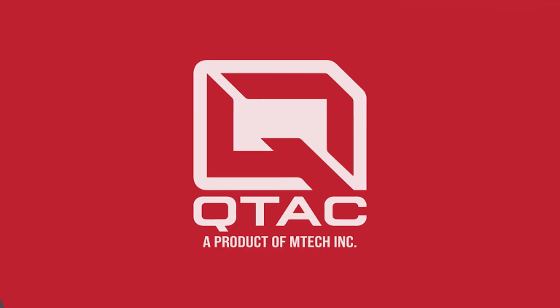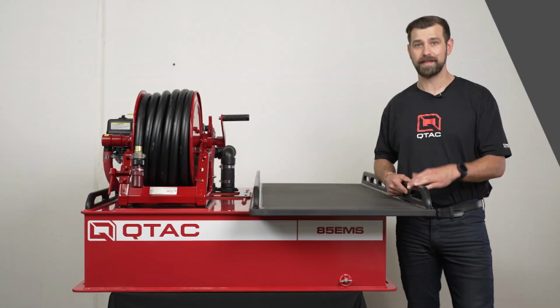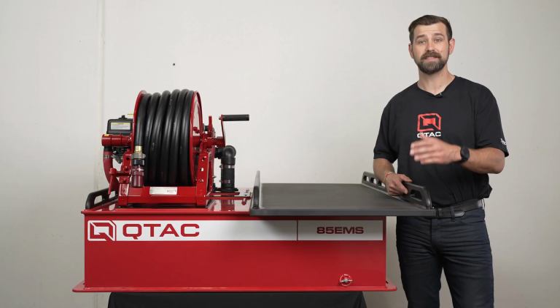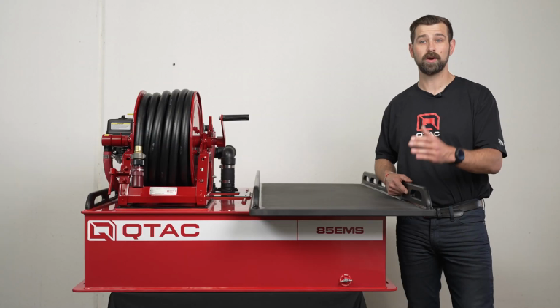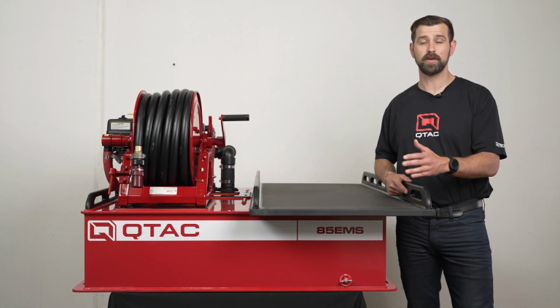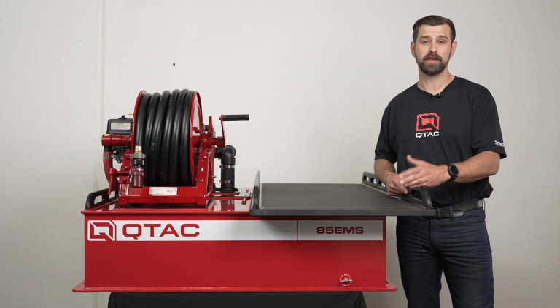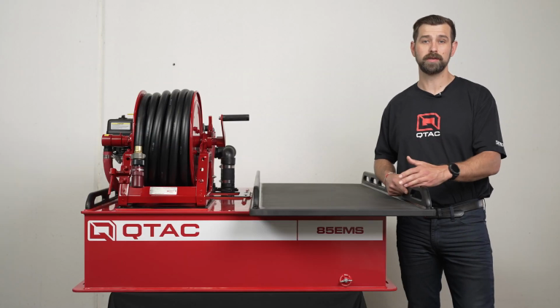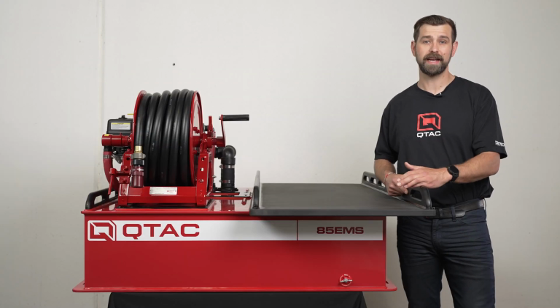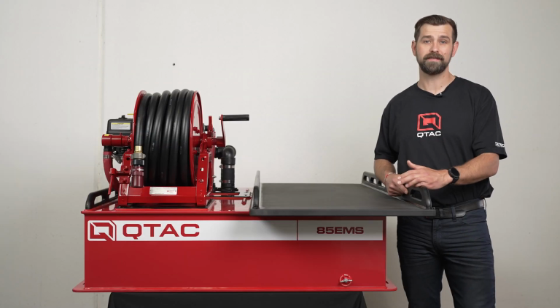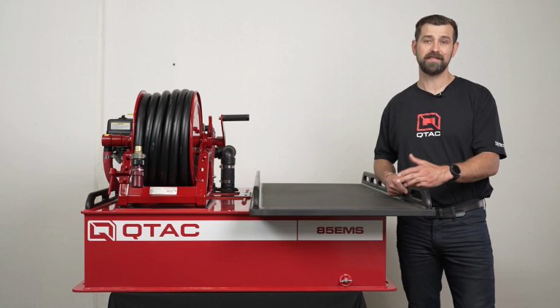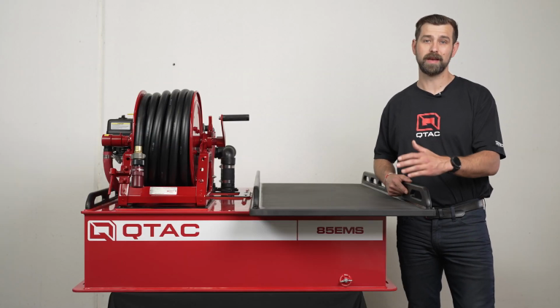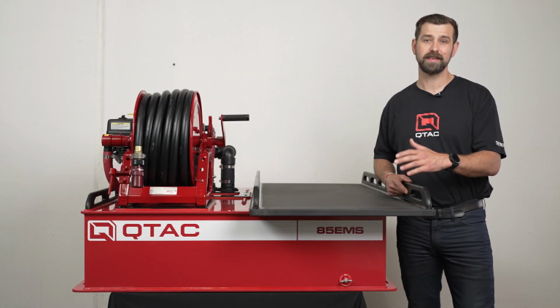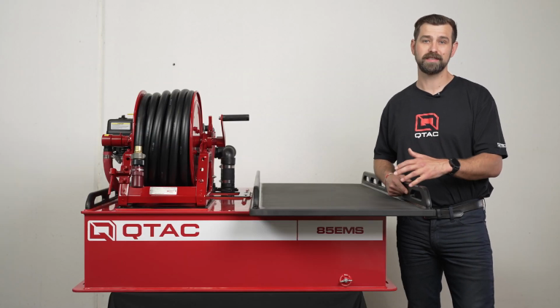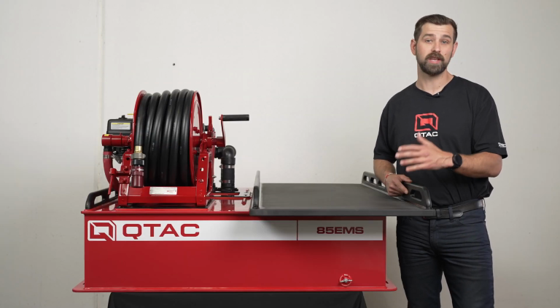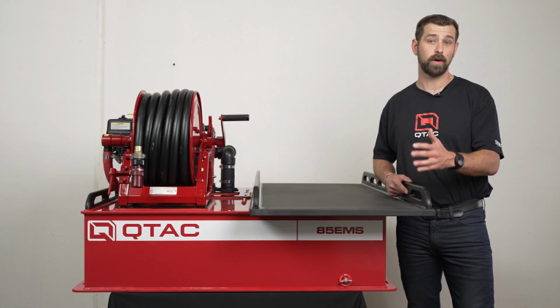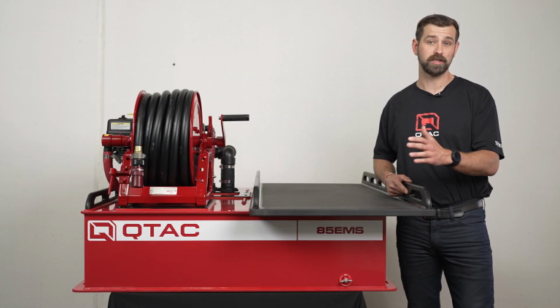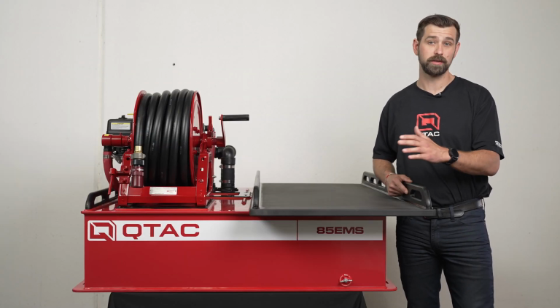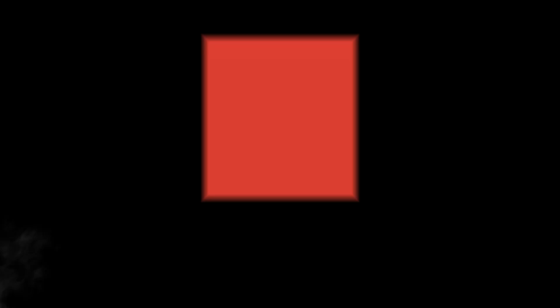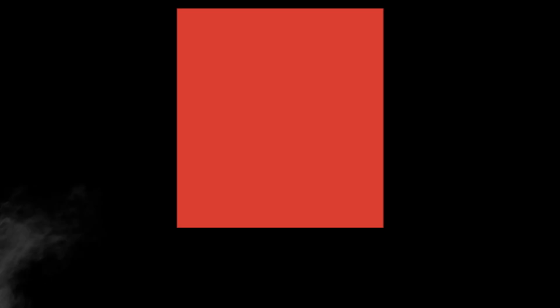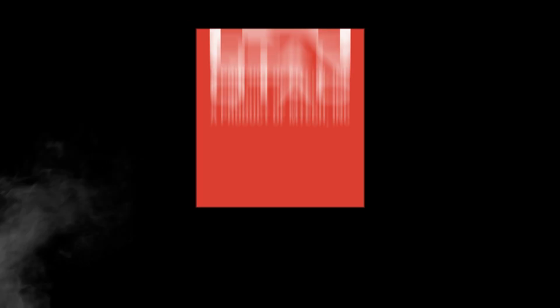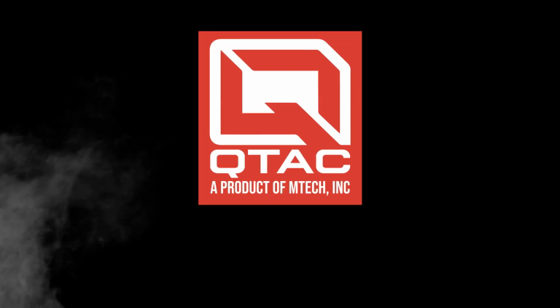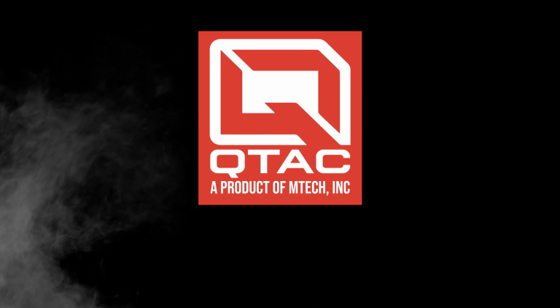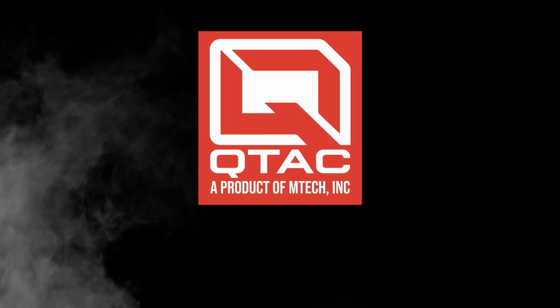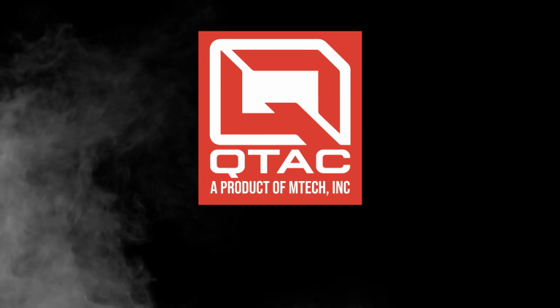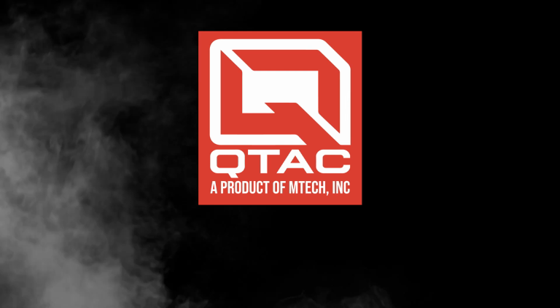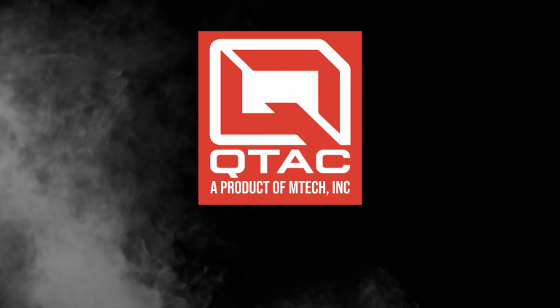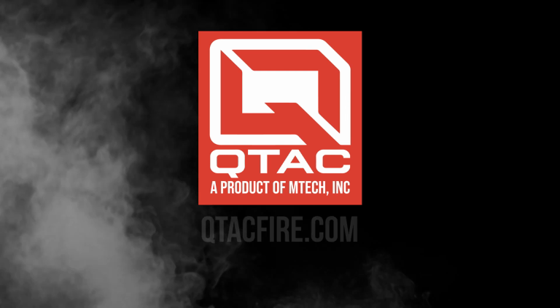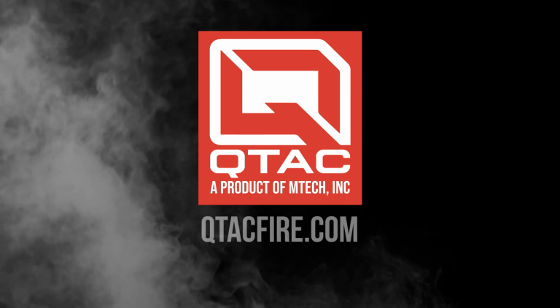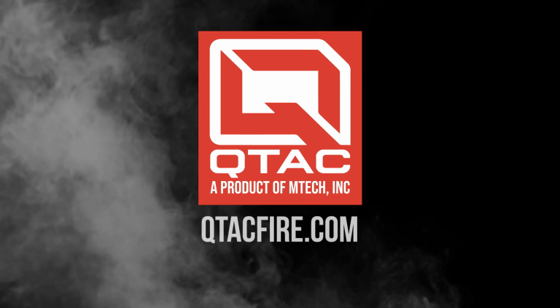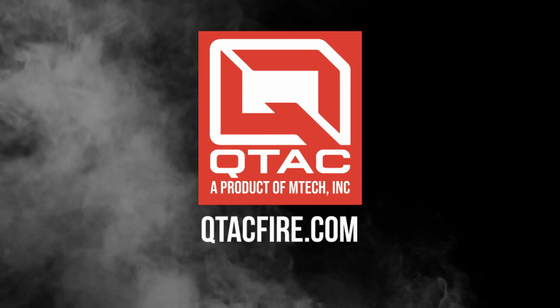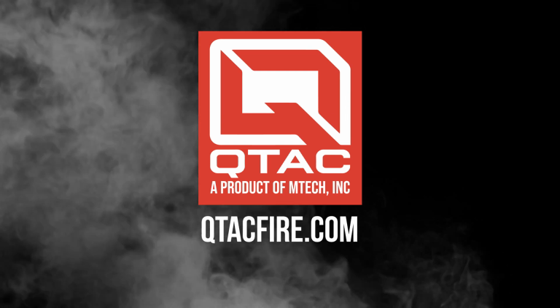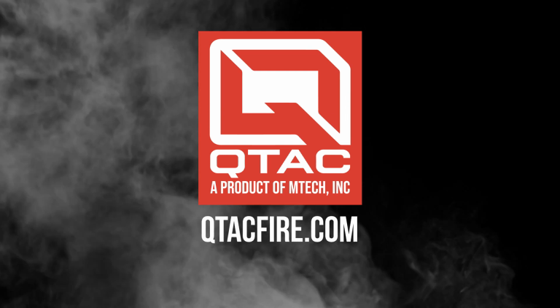And that's the overview of the QTAC 85 EMS. Thank you for watching QTAC Academy. Make sure to check us out at QTACFire.com.